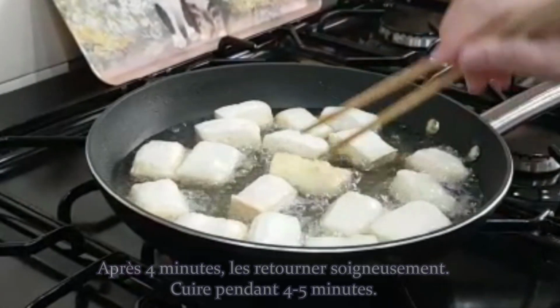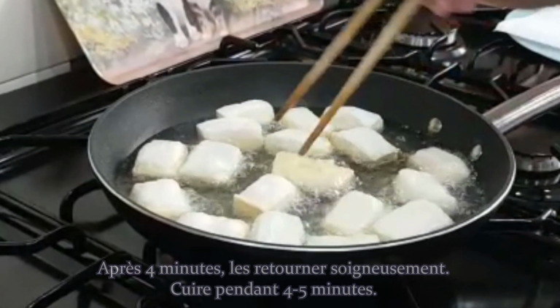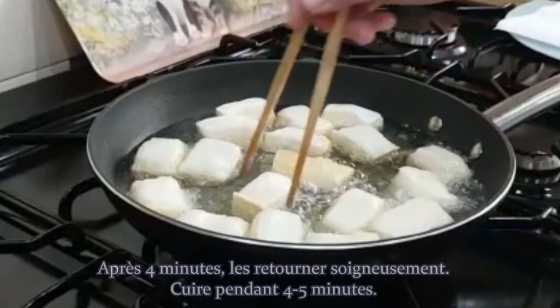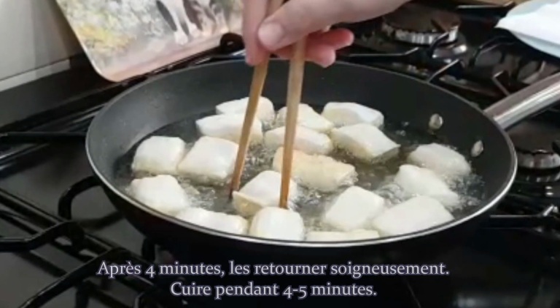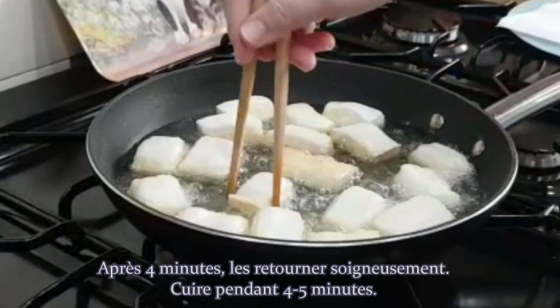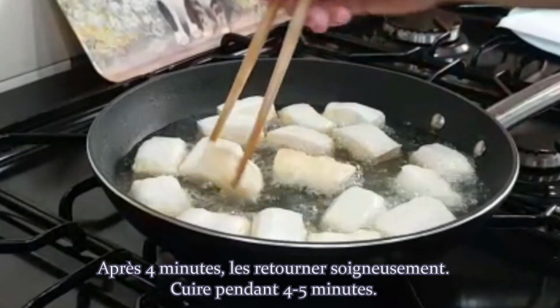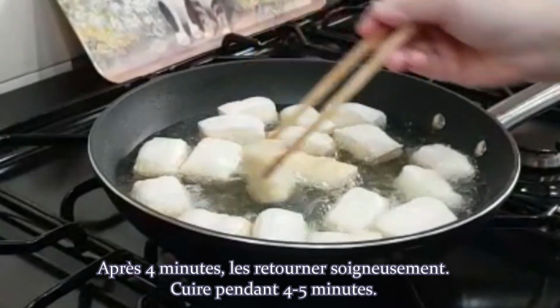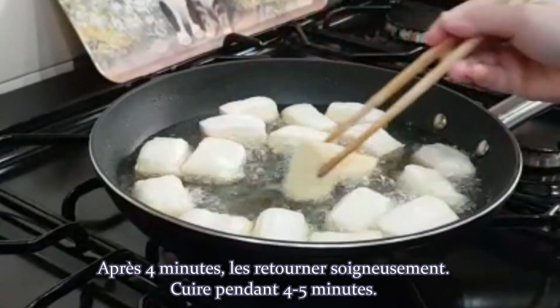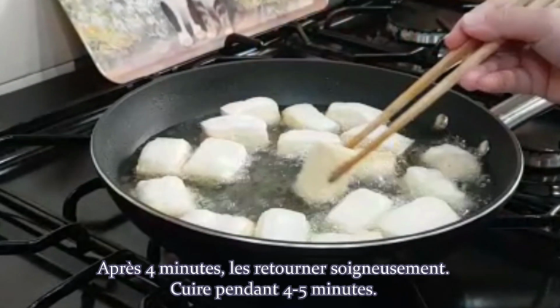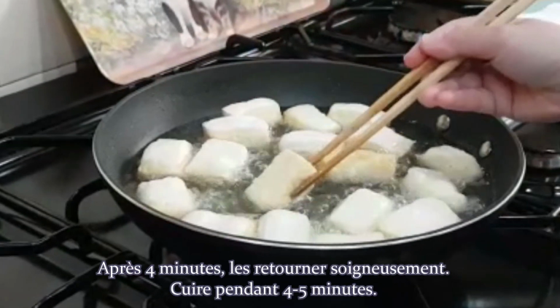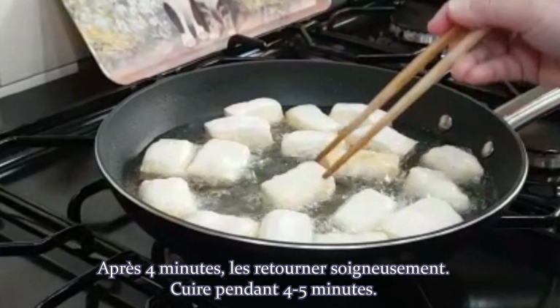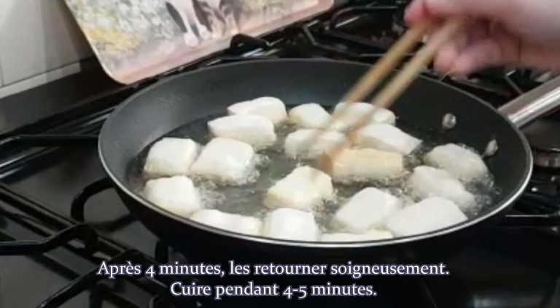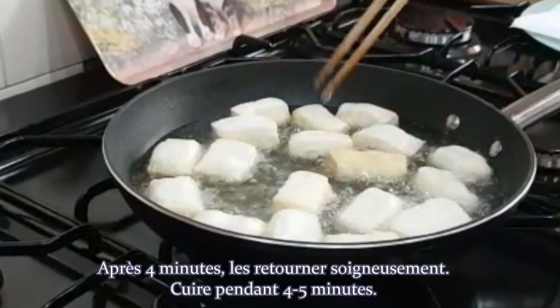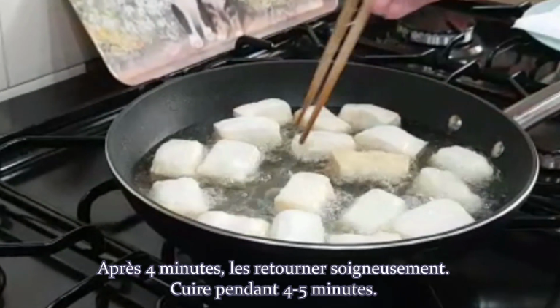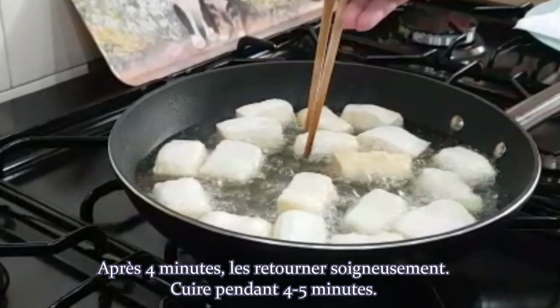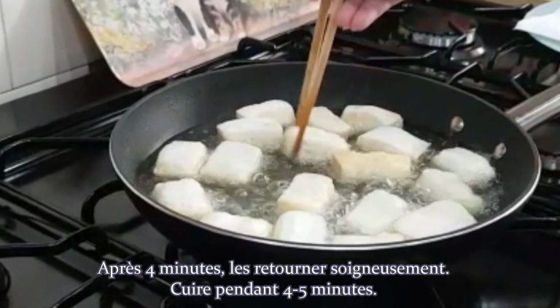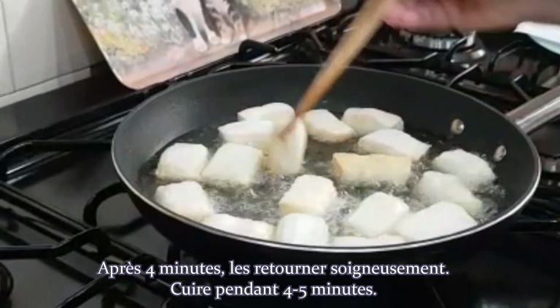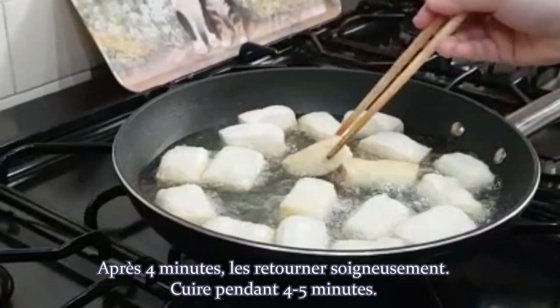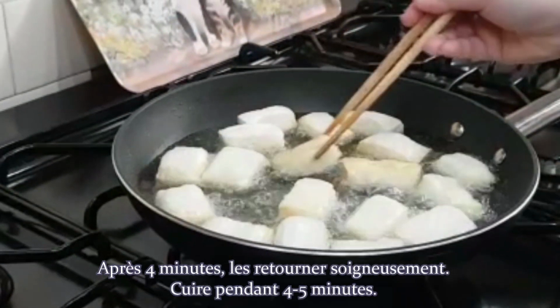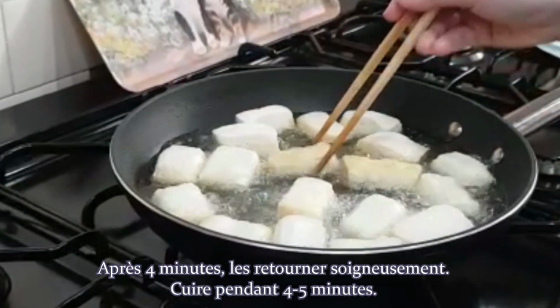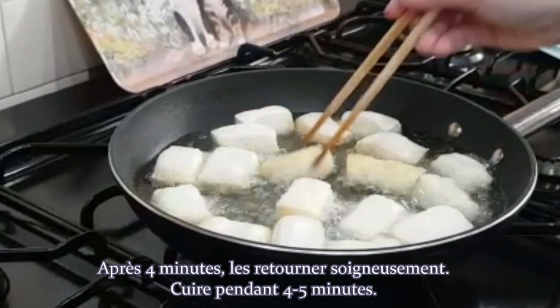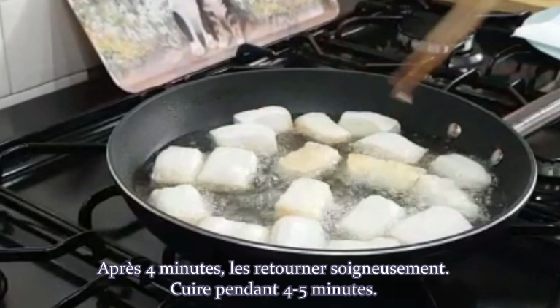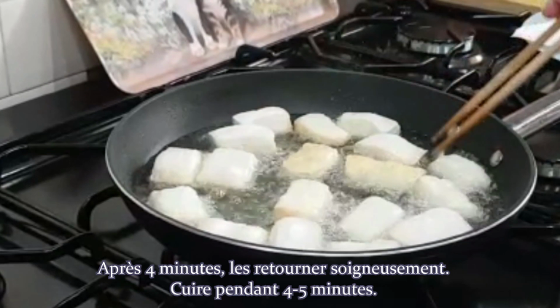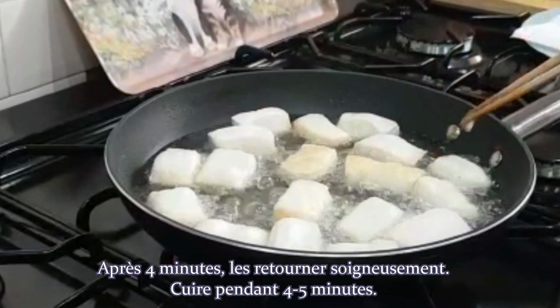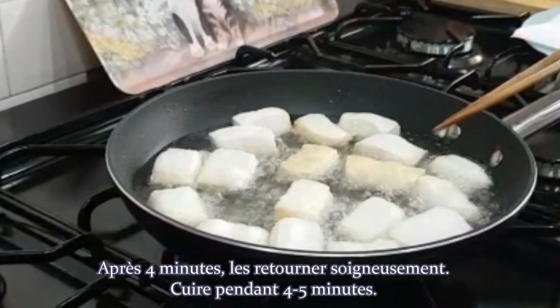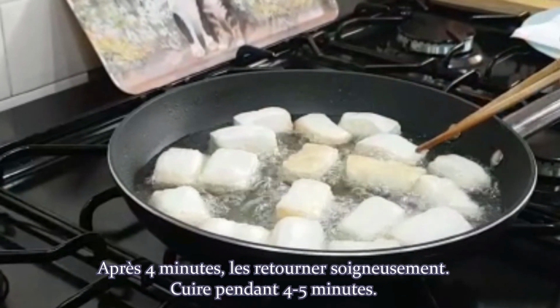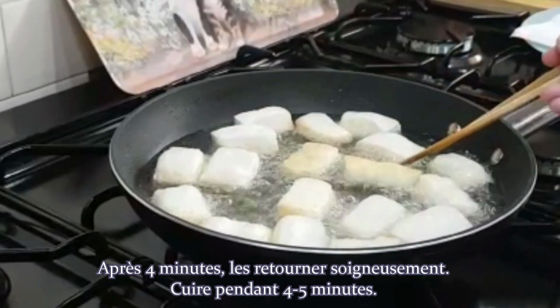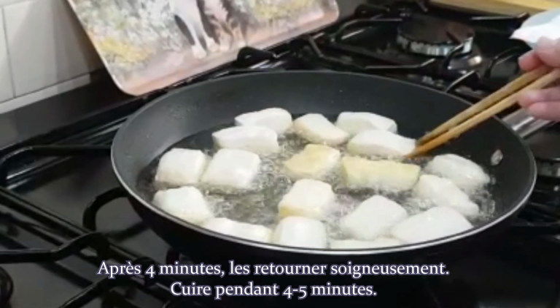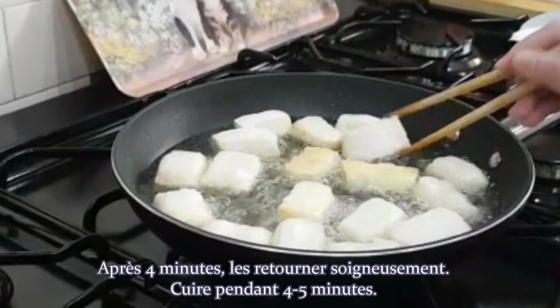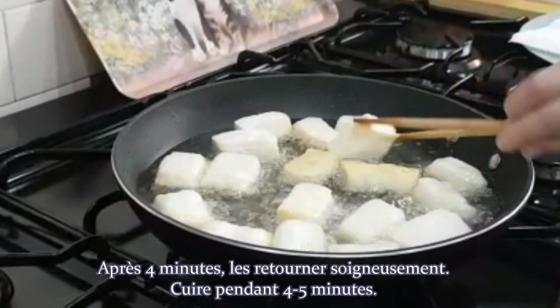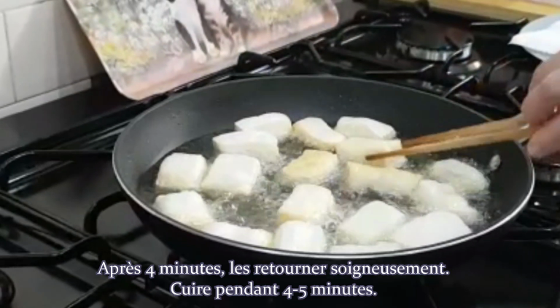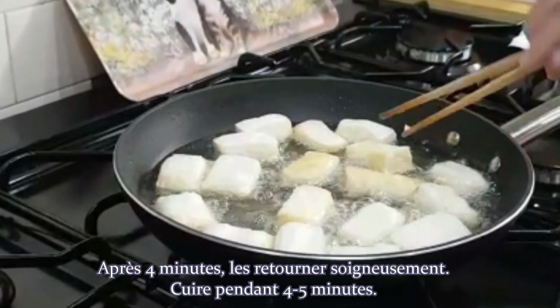After 4 minutes, carefully turn them over and cook them for another 4-5 minutes.